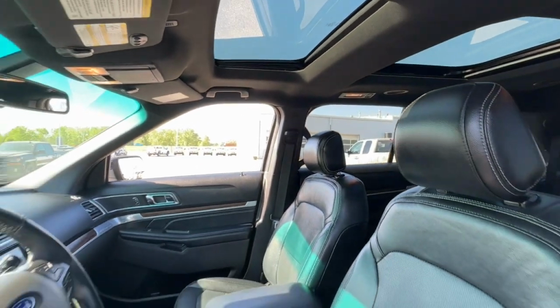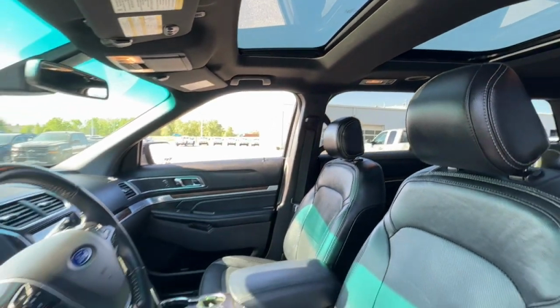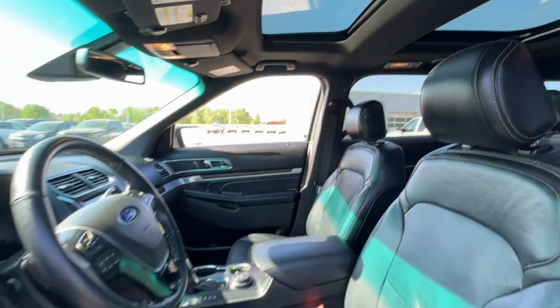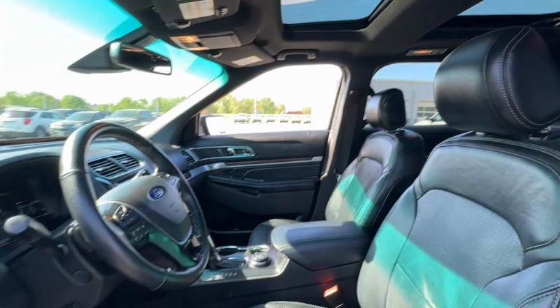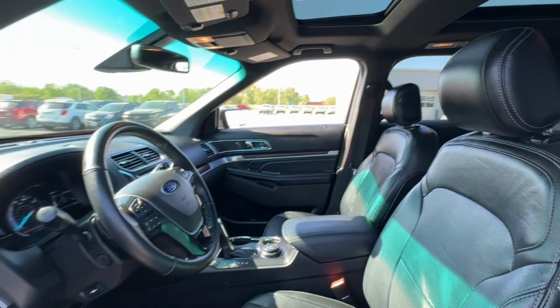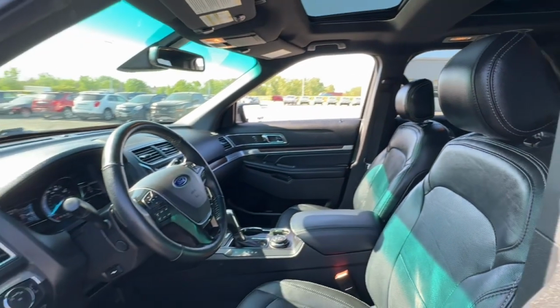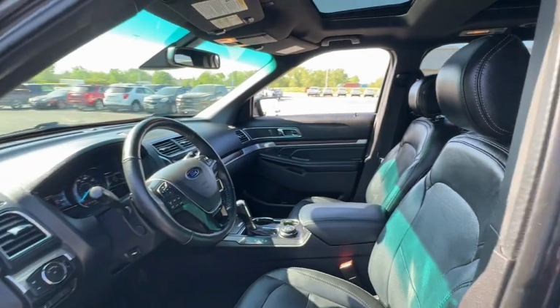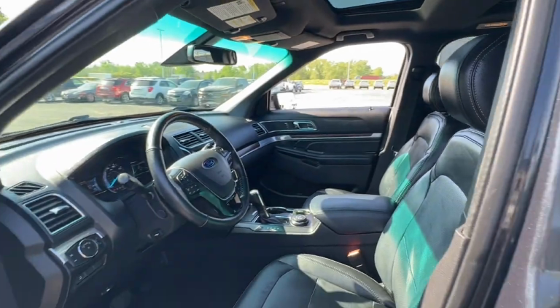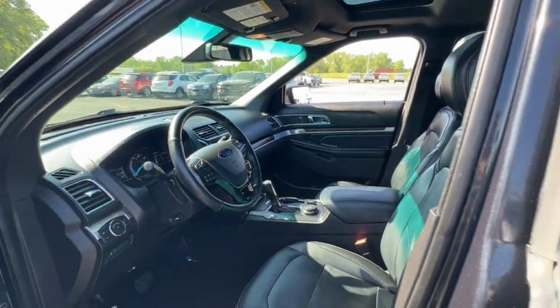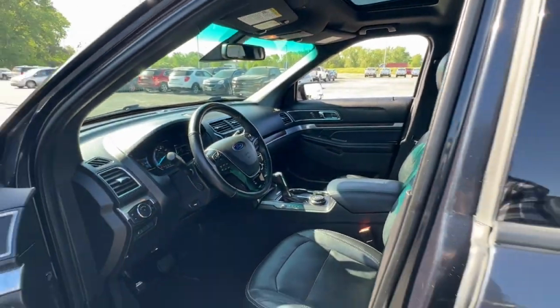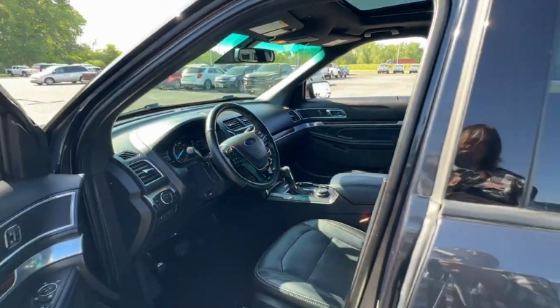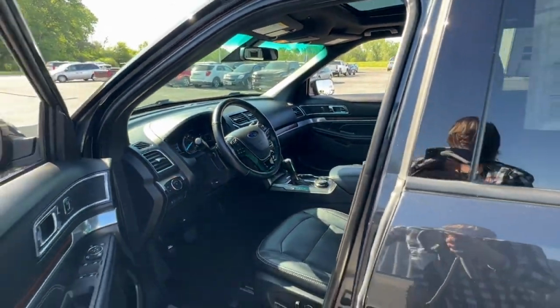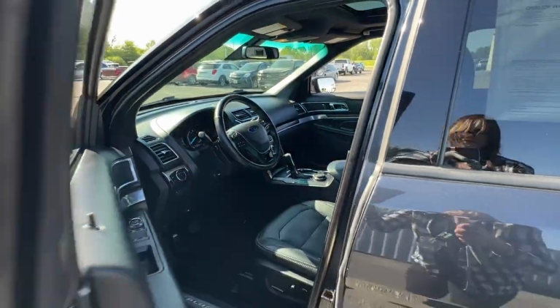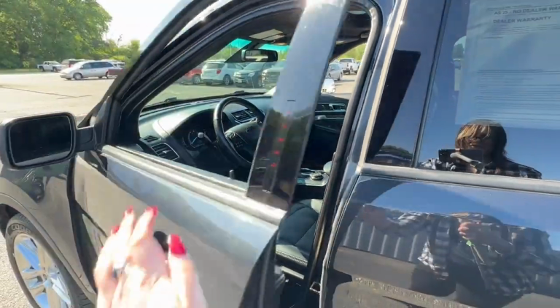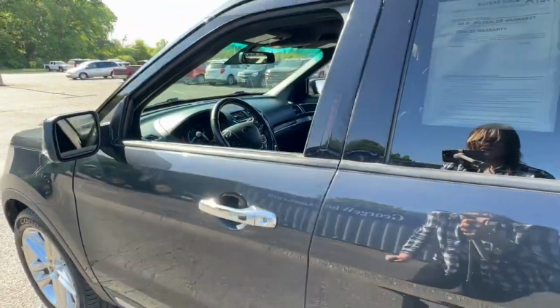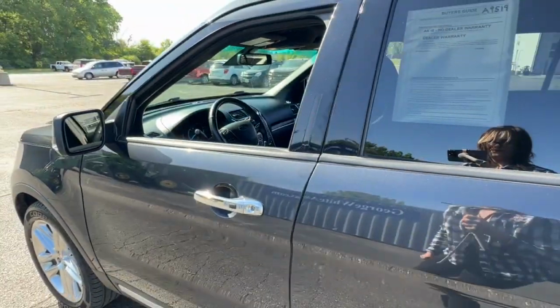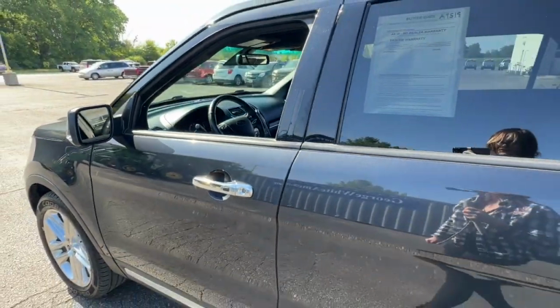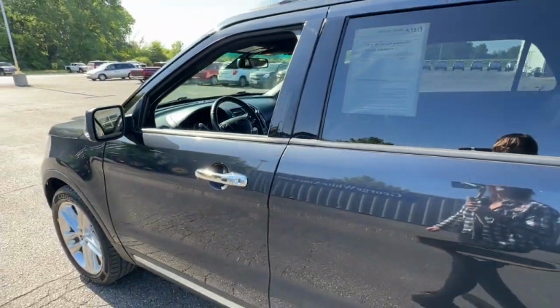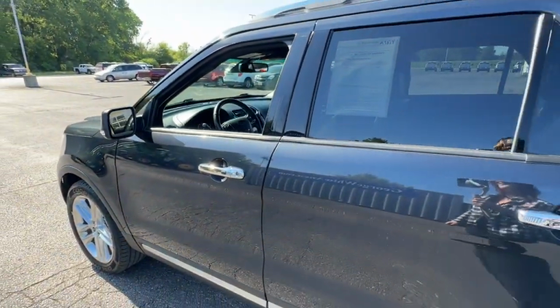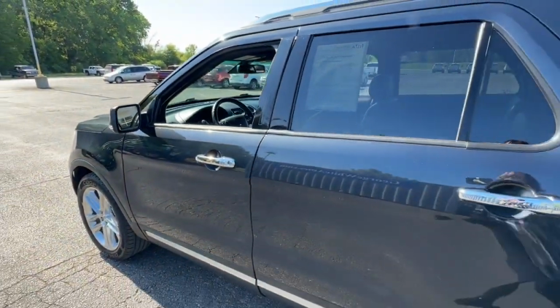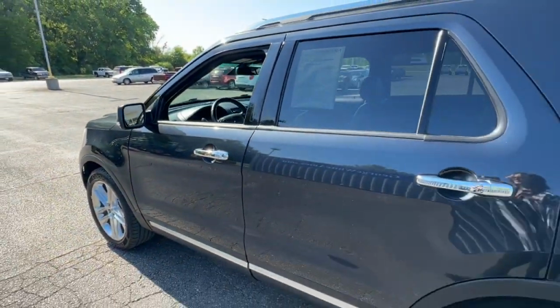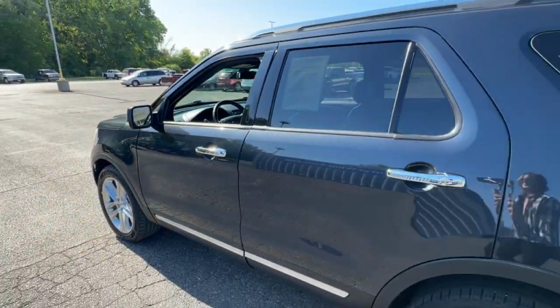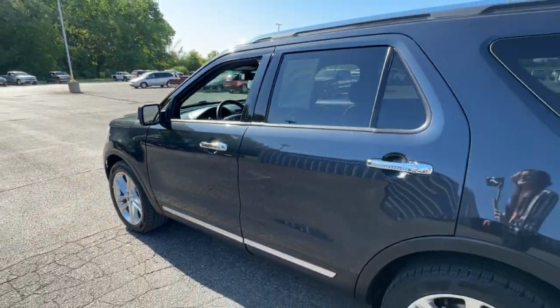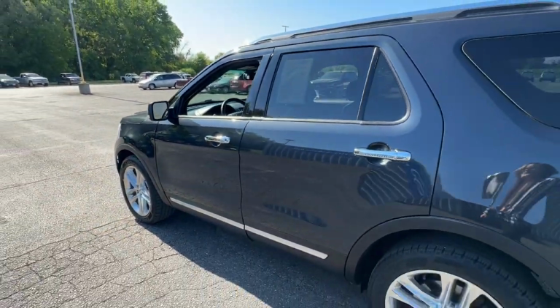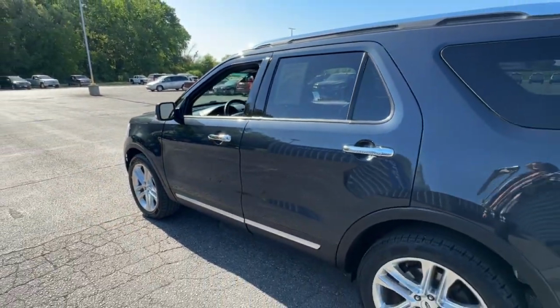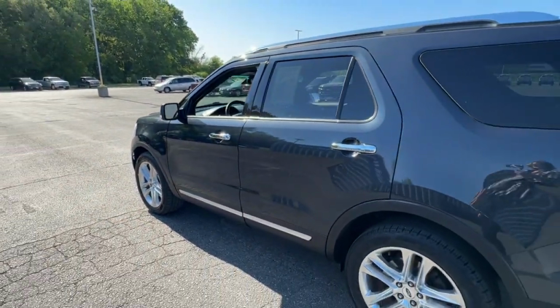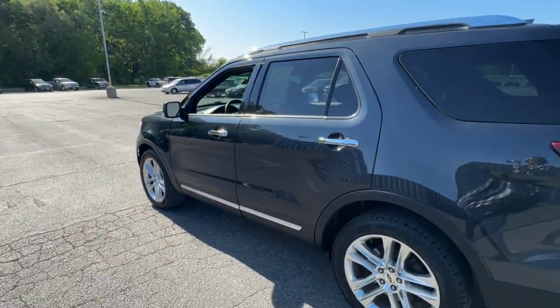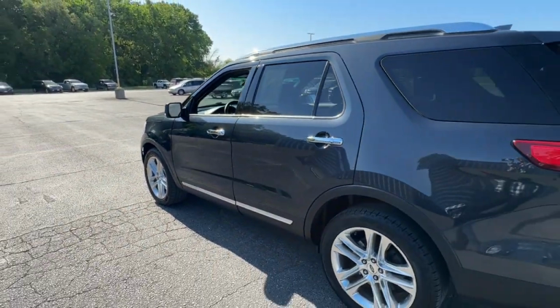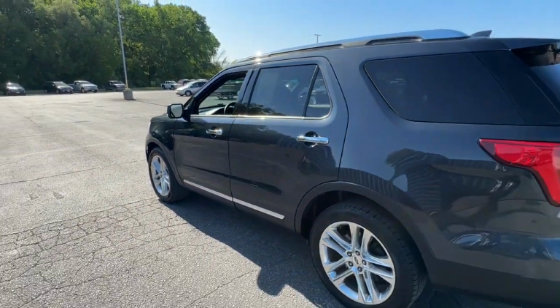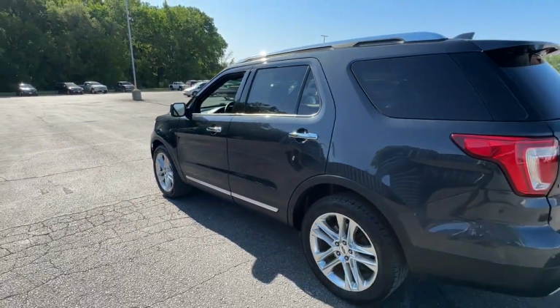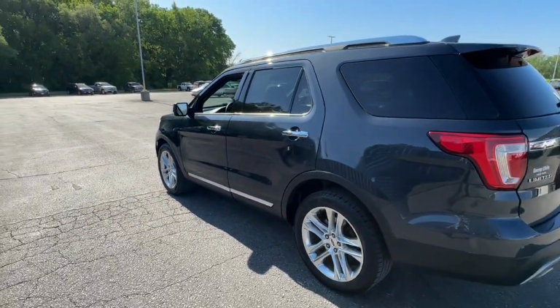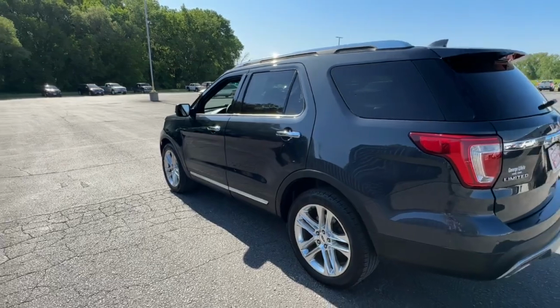Keyless entry, premium sound system, satellite radio, power passenger seat, heated rear seat.